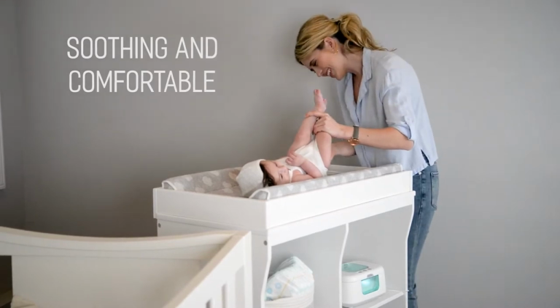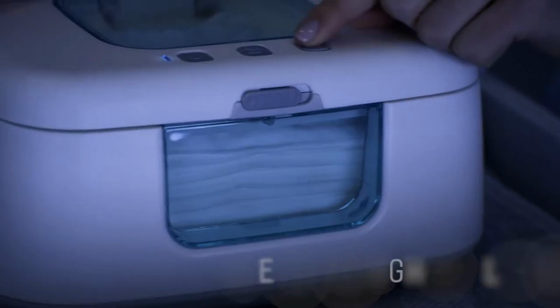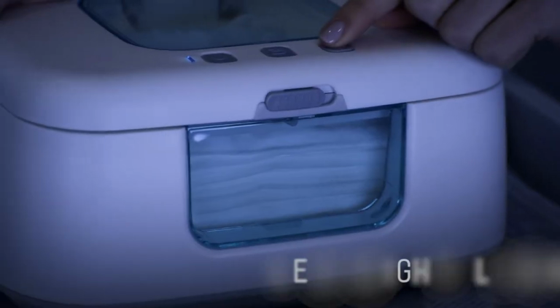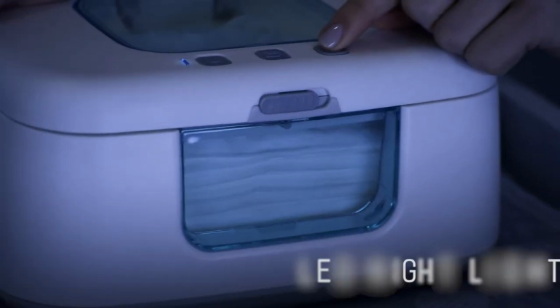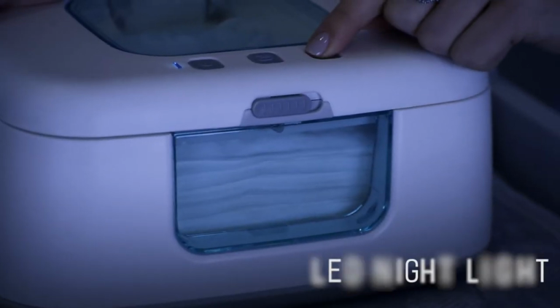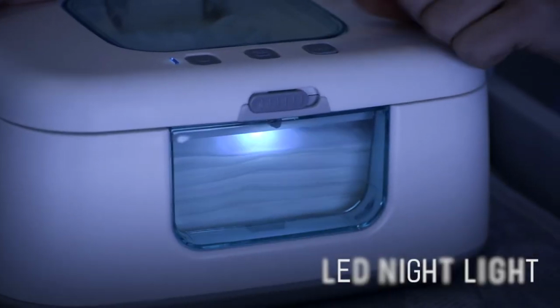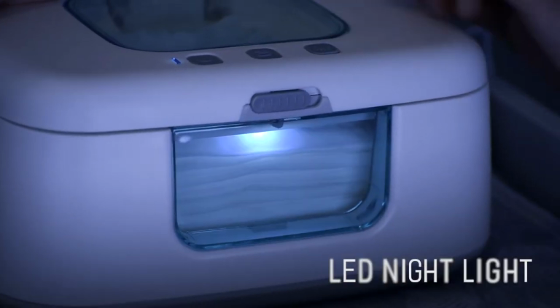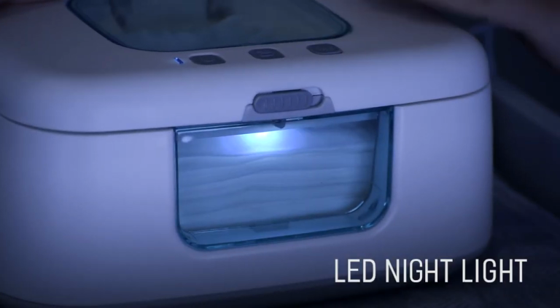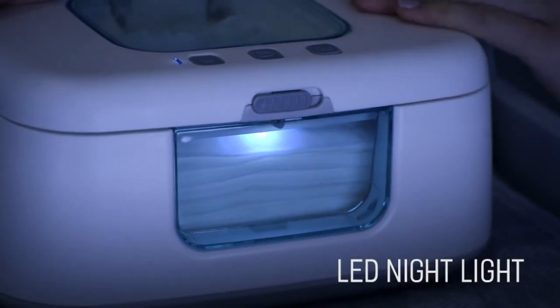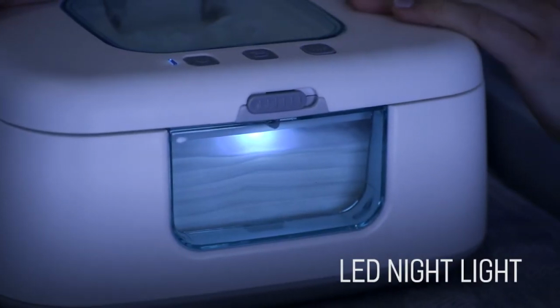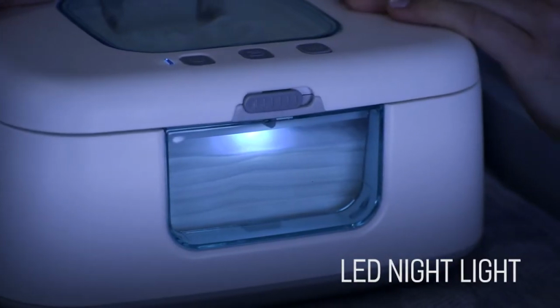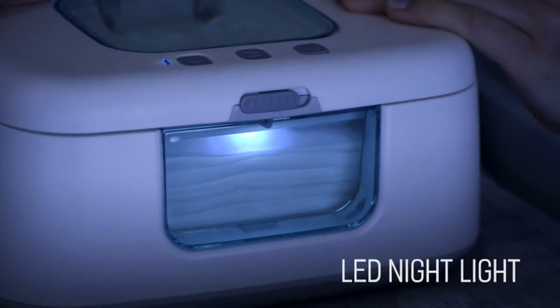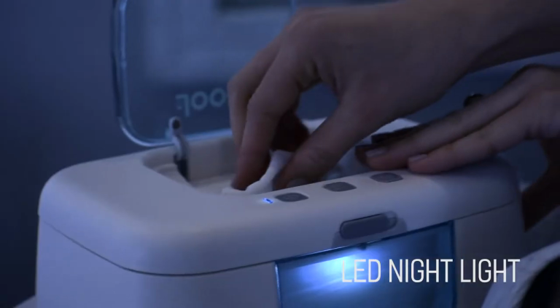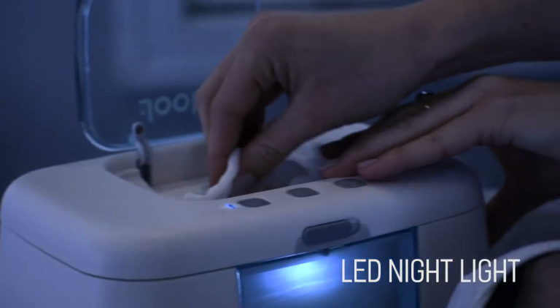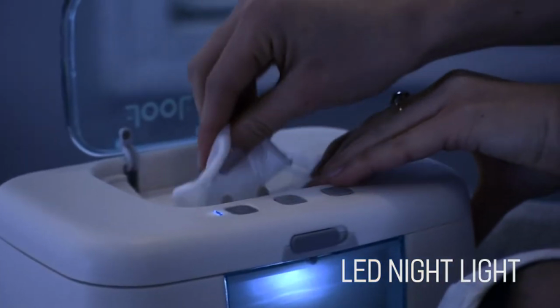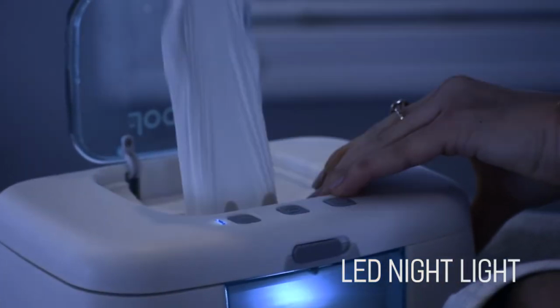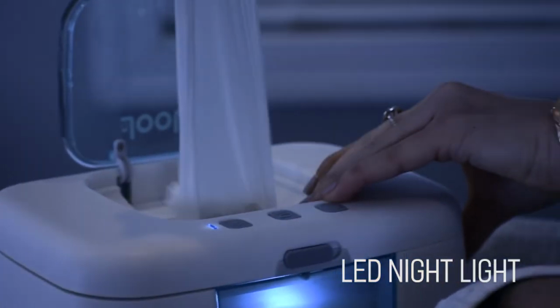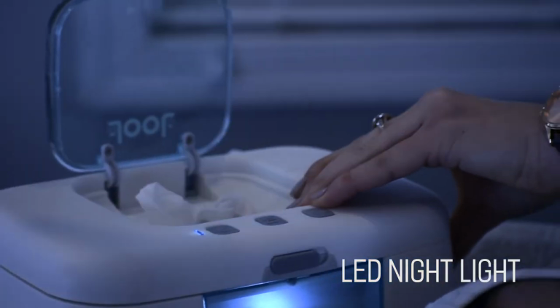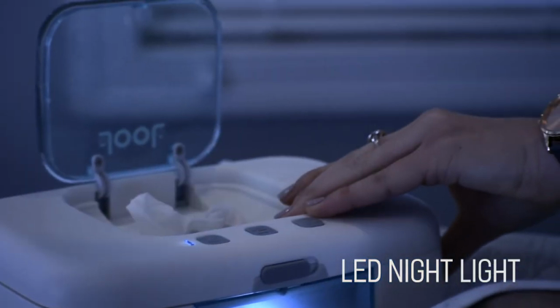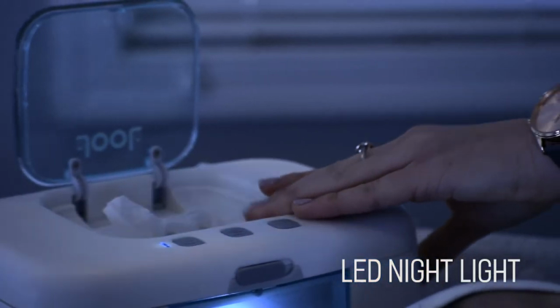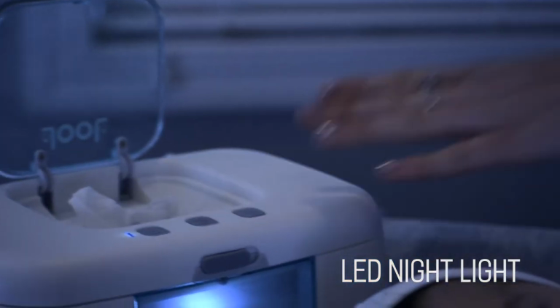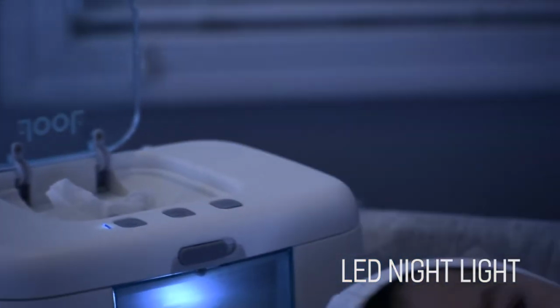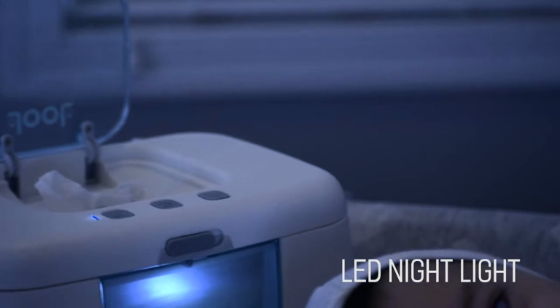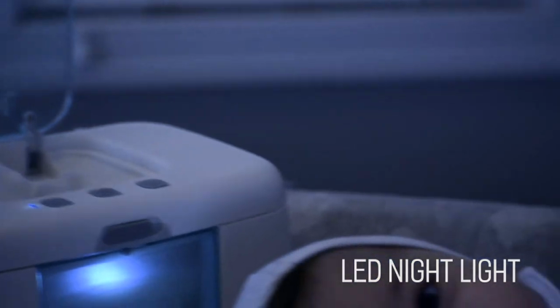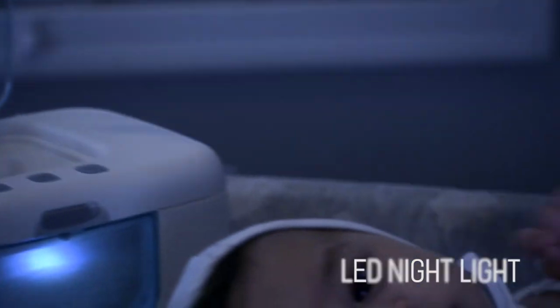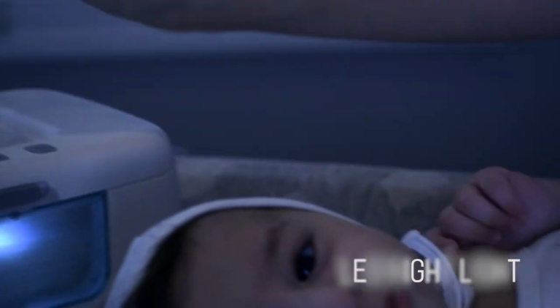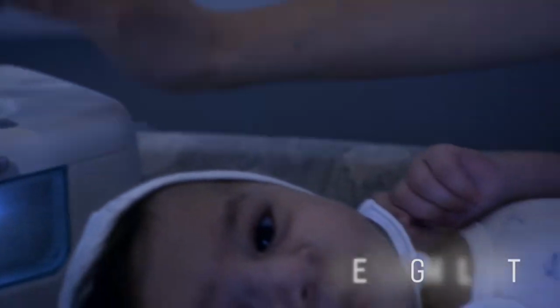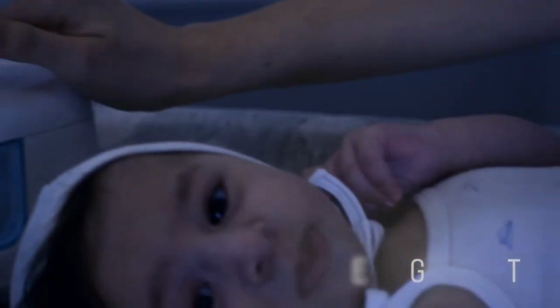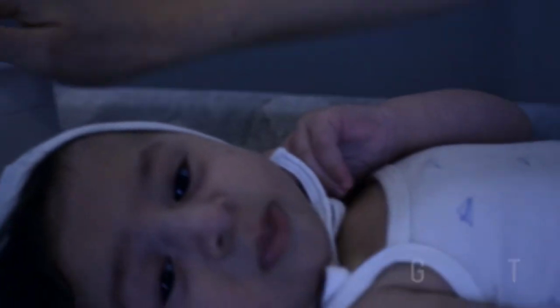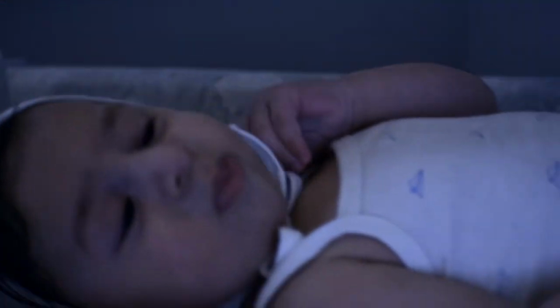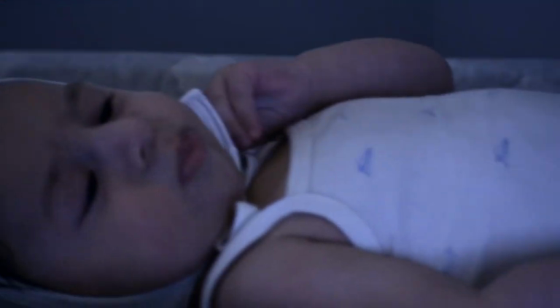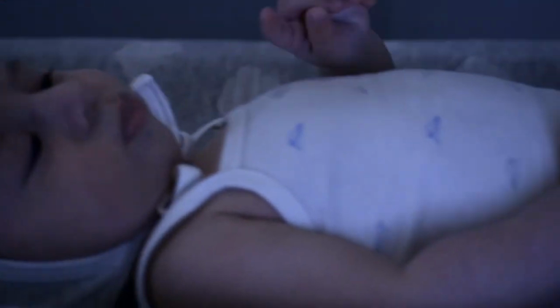The included soft LED nightlight will make nighttime changes a breeze. No more groping in the dark.